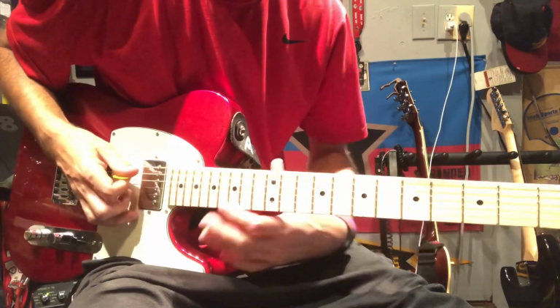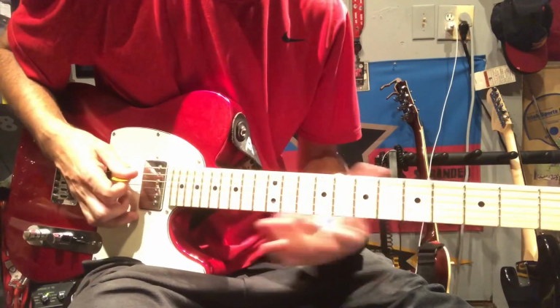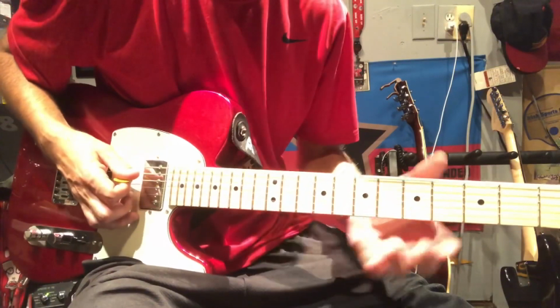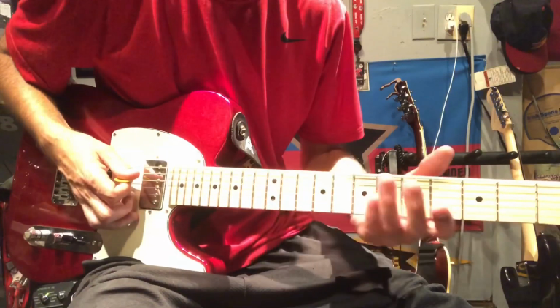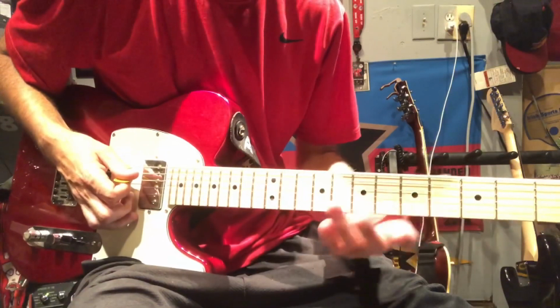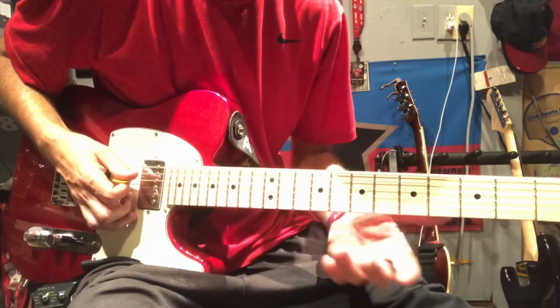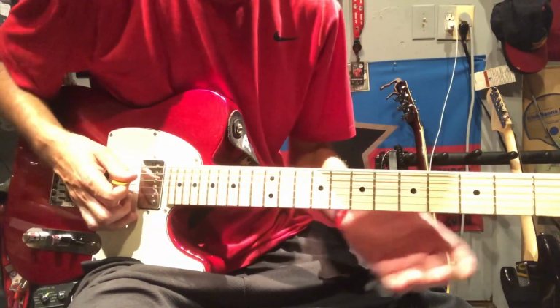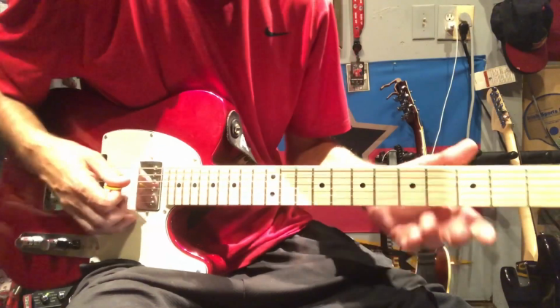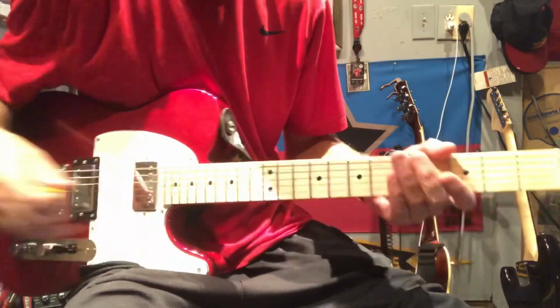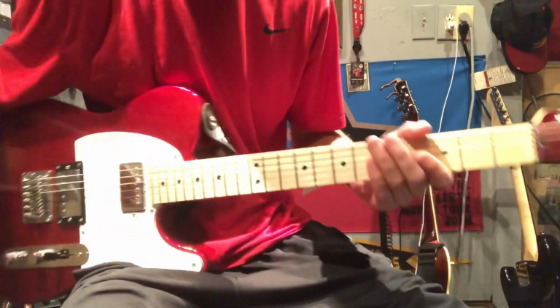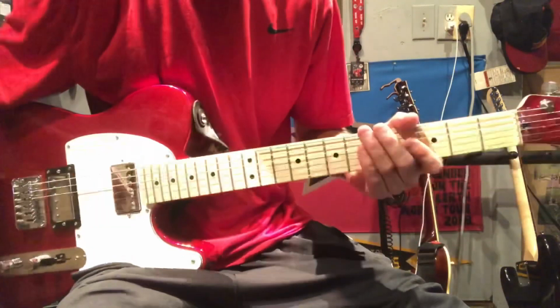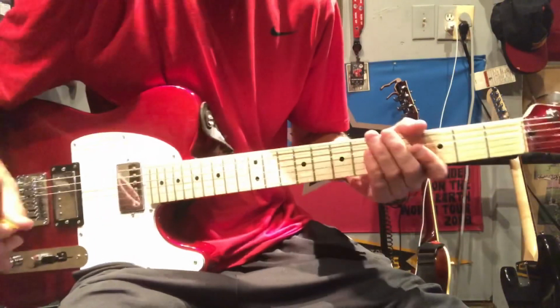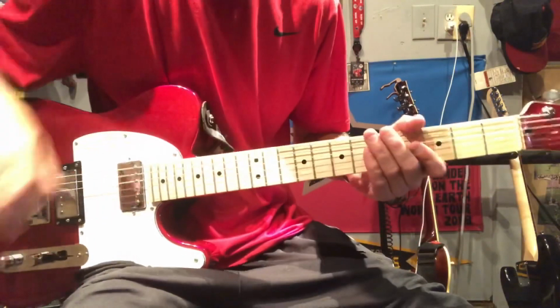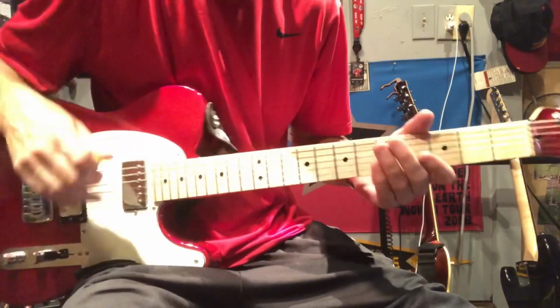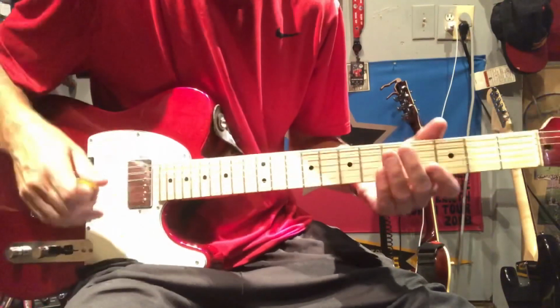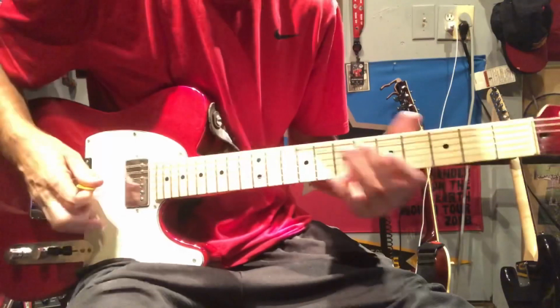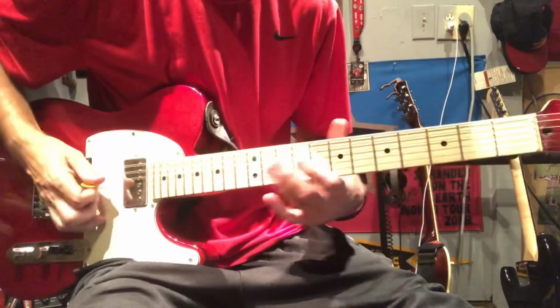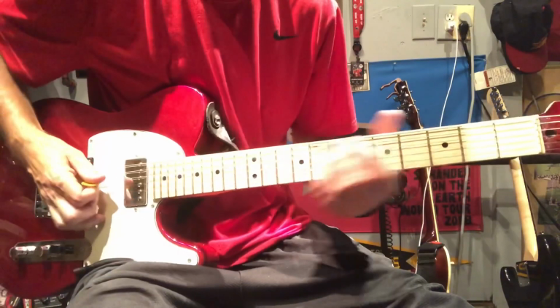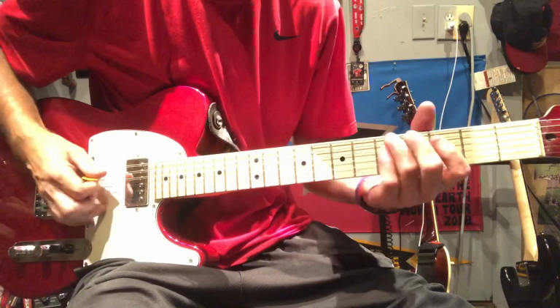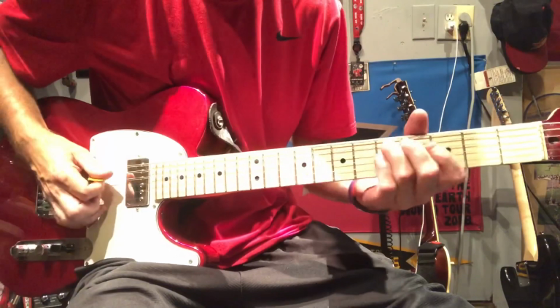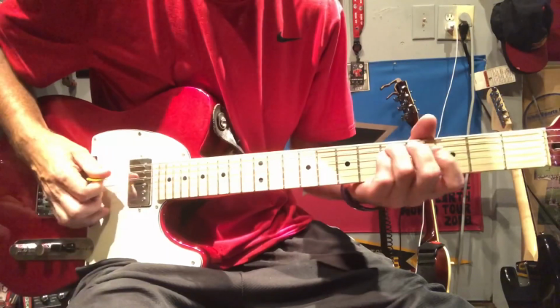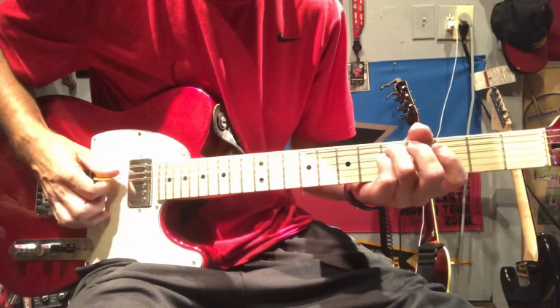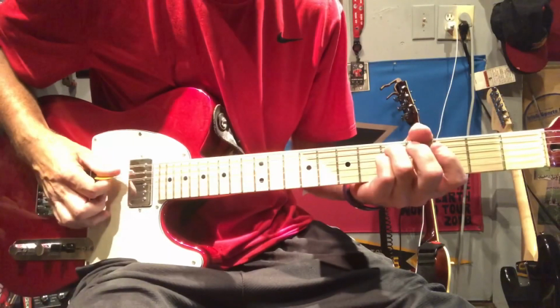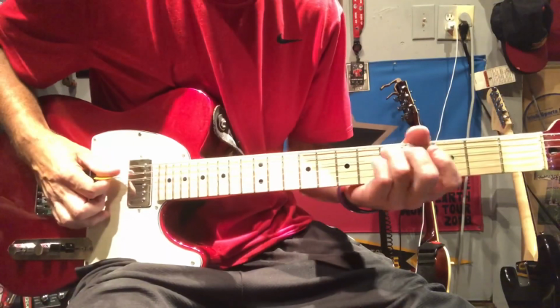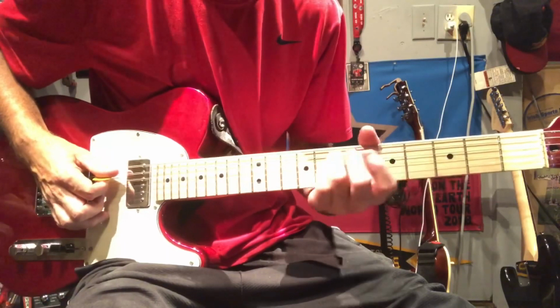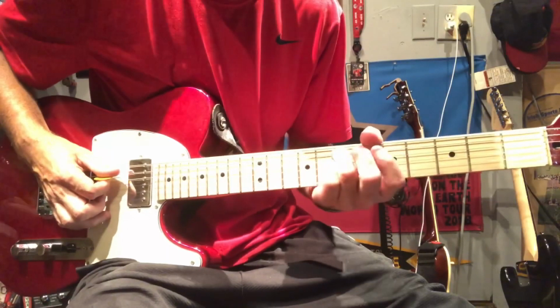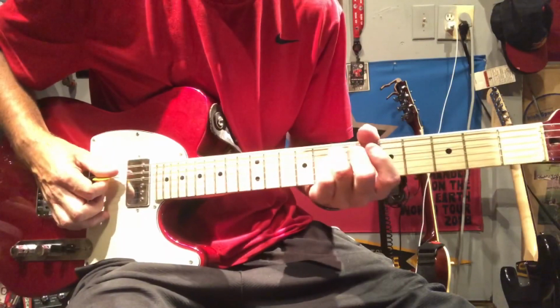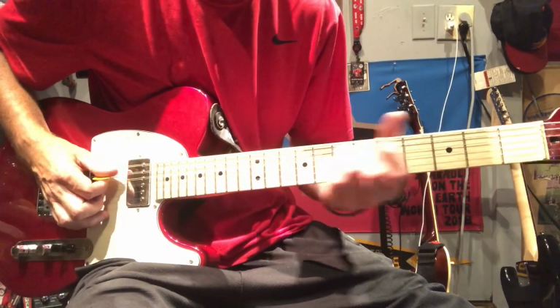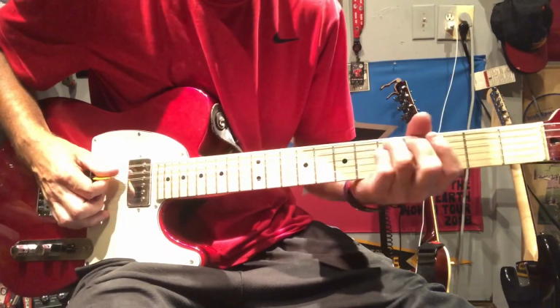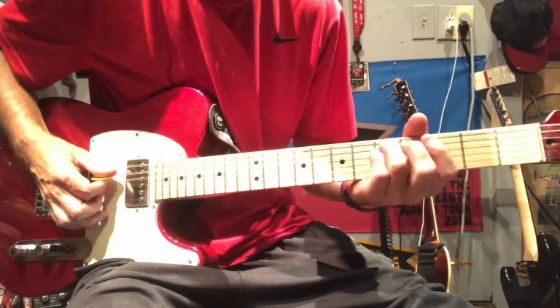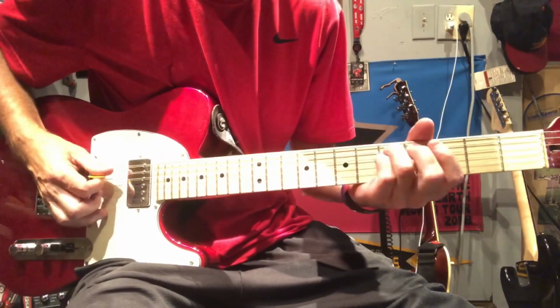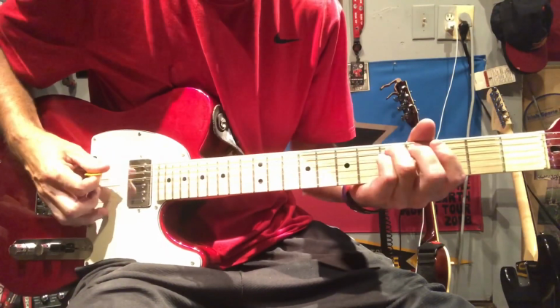If you're uncomfortable with bending or you just have an acoustic guitar, another way you can do it is a slide from the five to seven and back up.